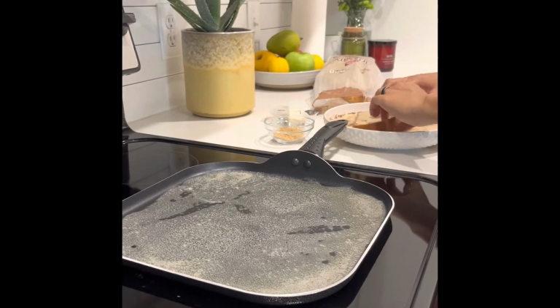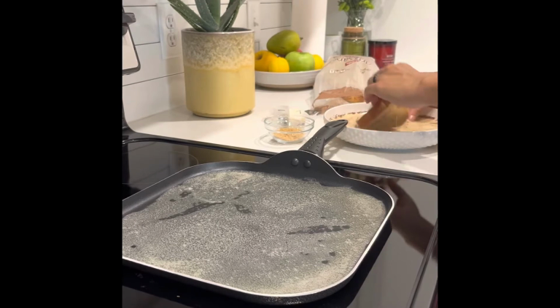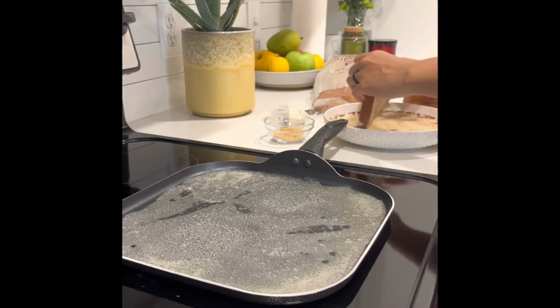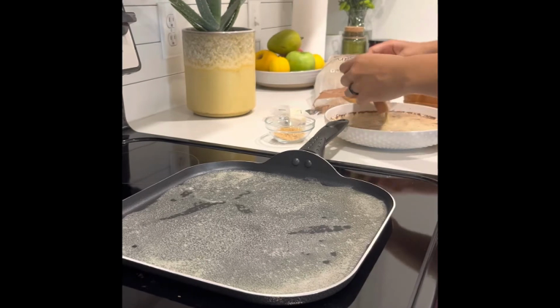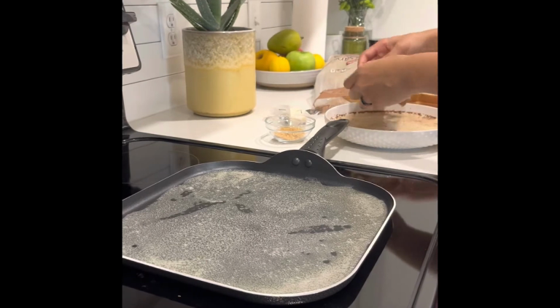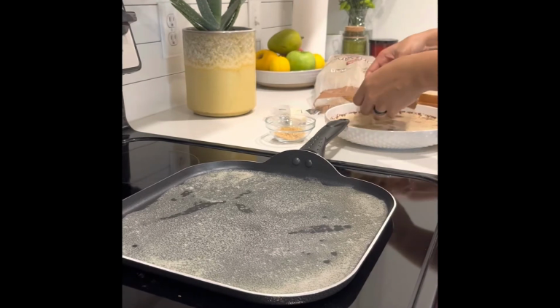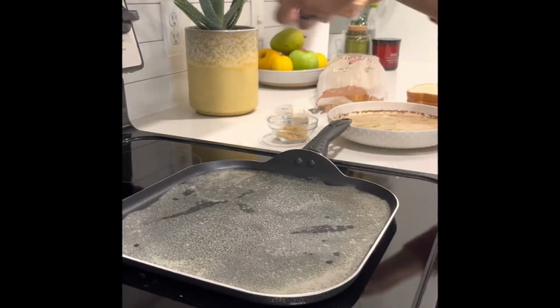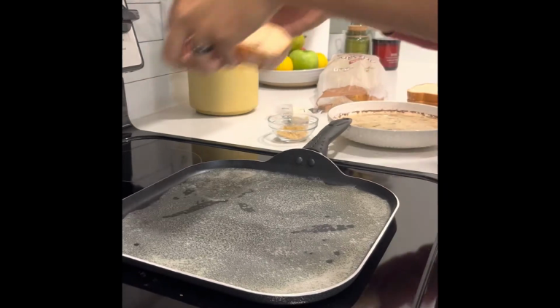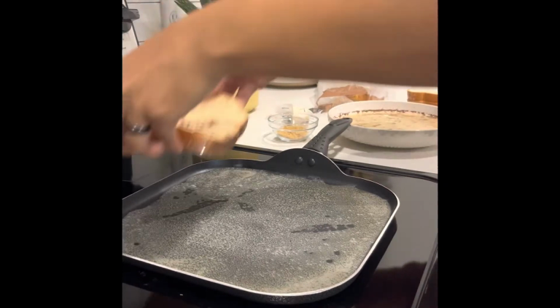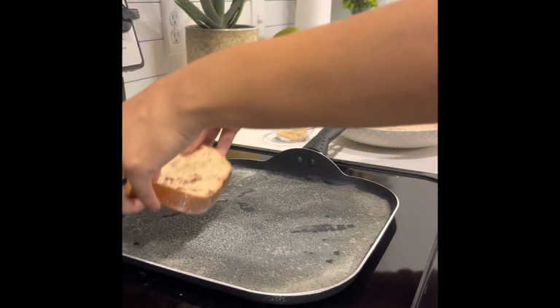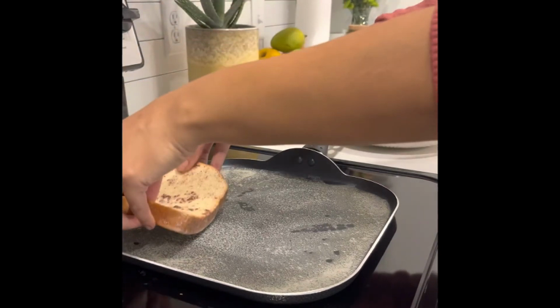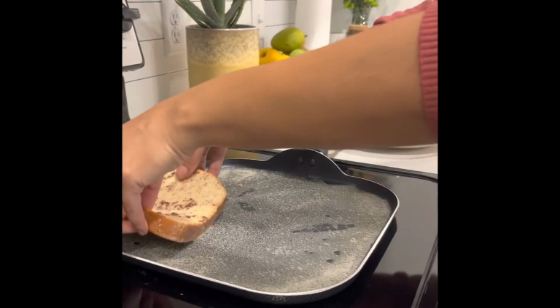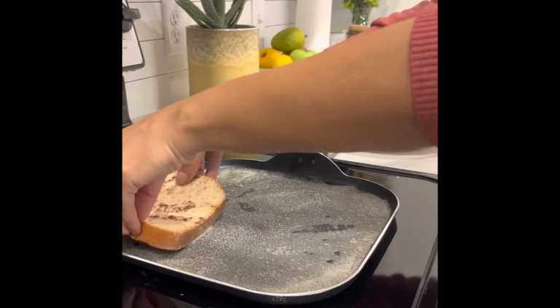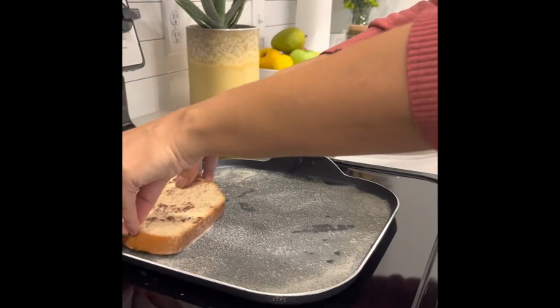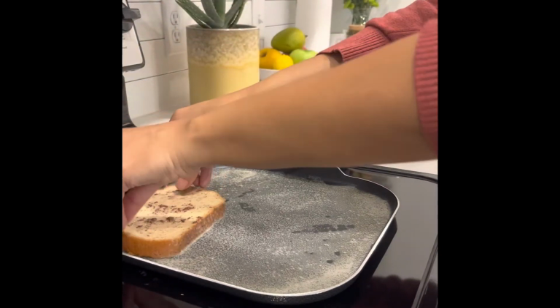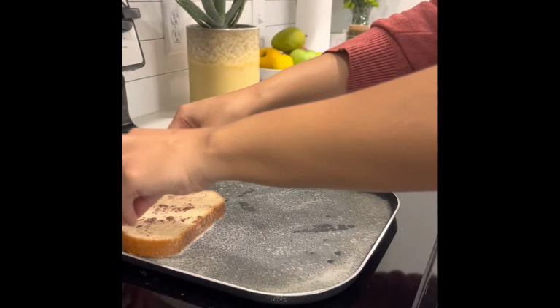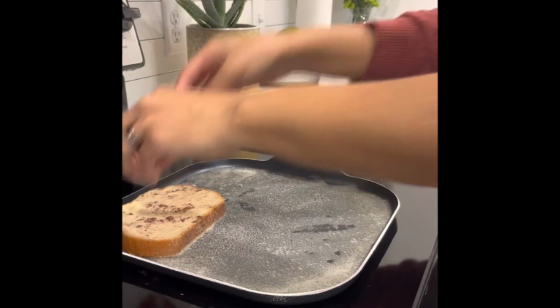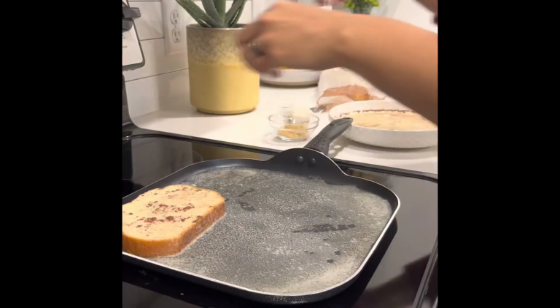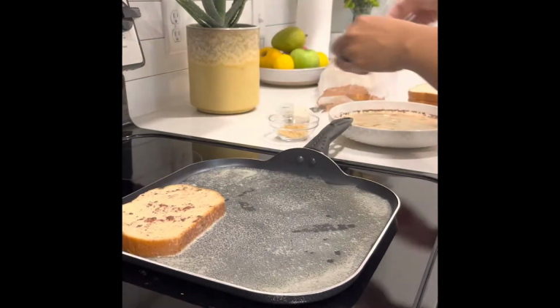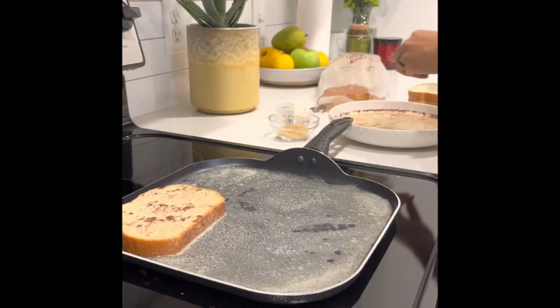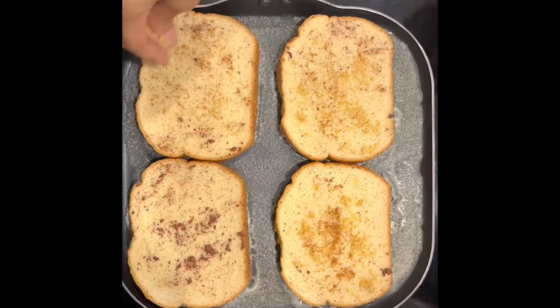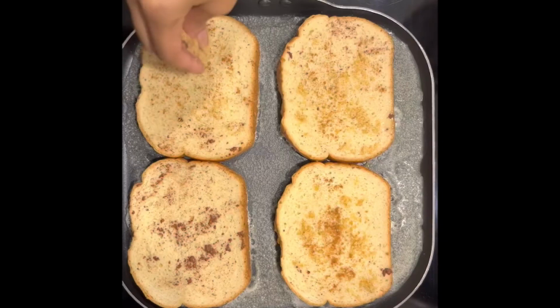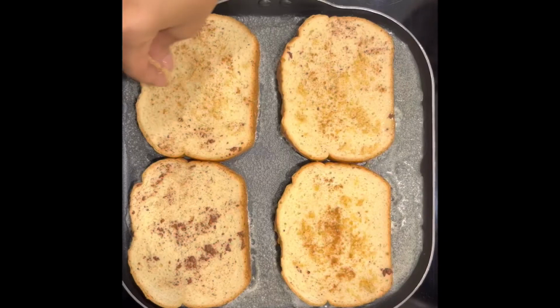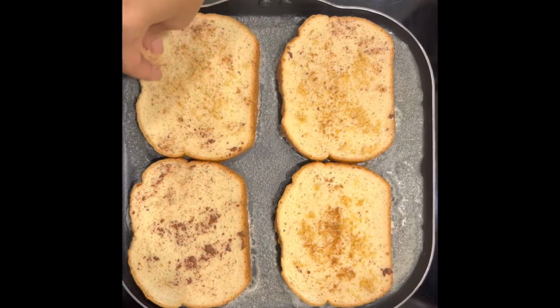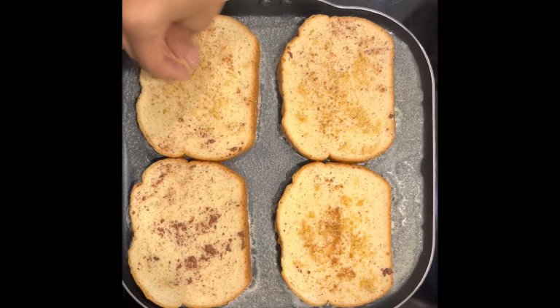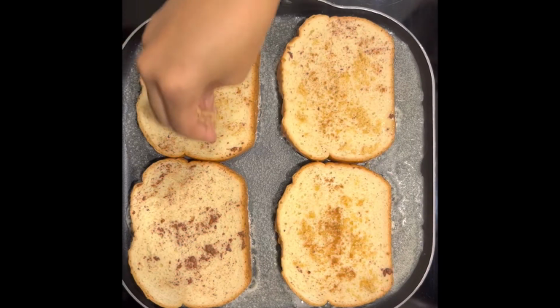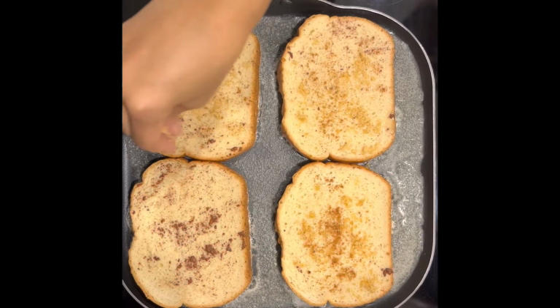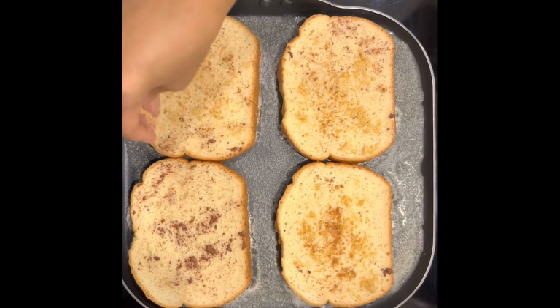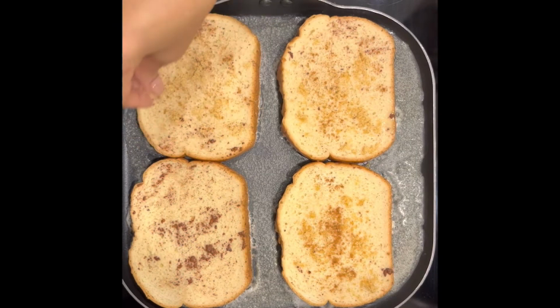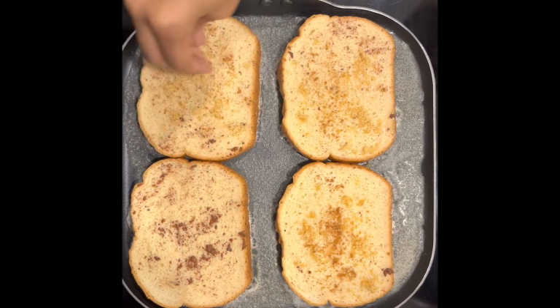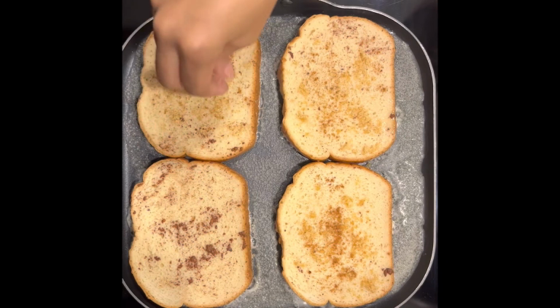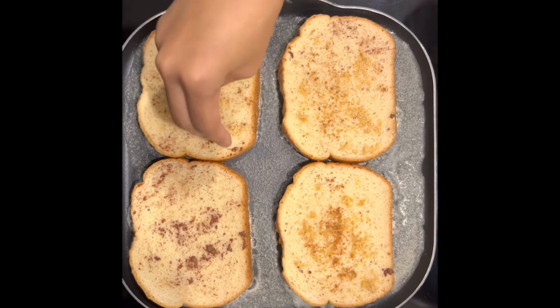Some people soak it, but I just like to dip it because I don't like it soggy. Here, I'm just putting in a little bit of brown sugar.